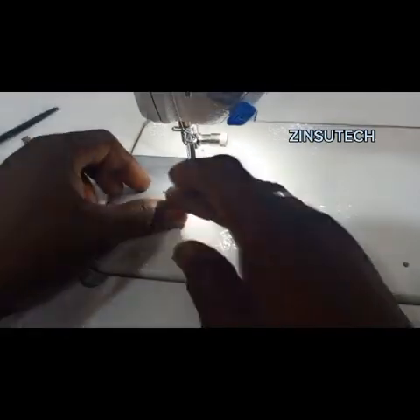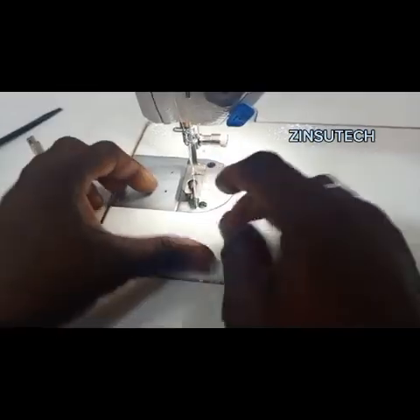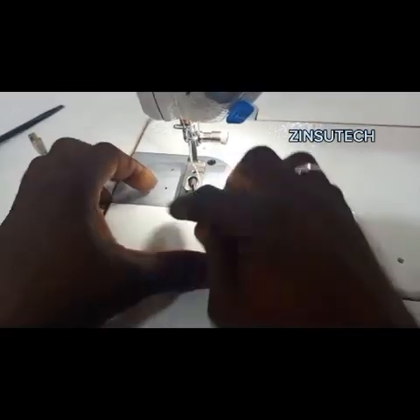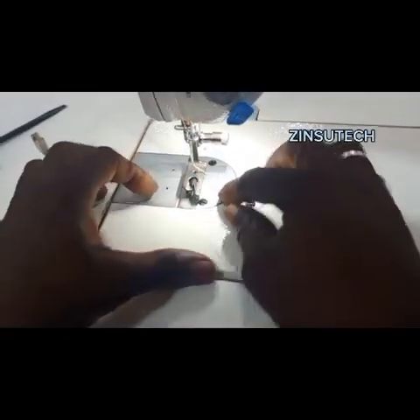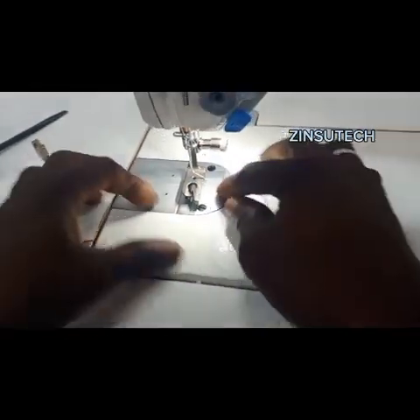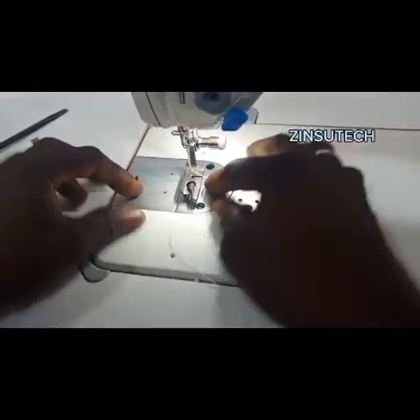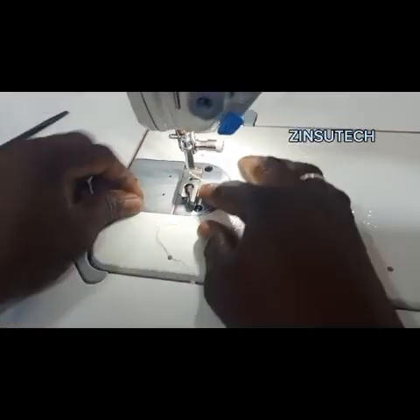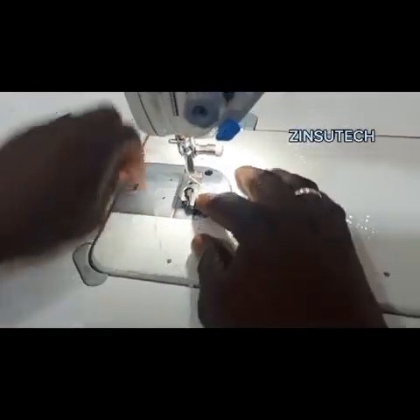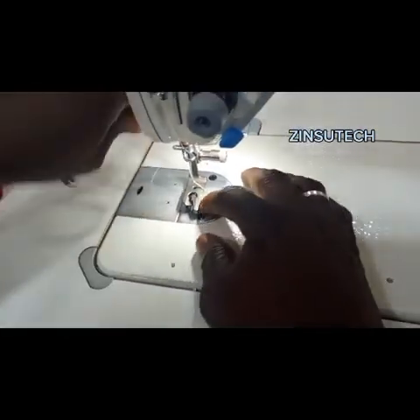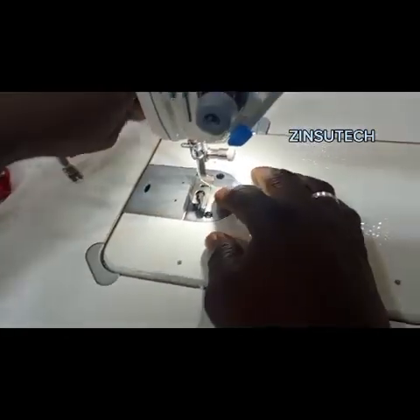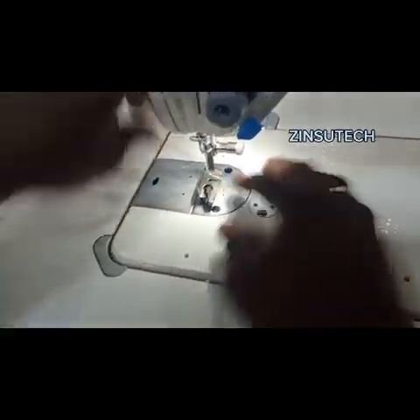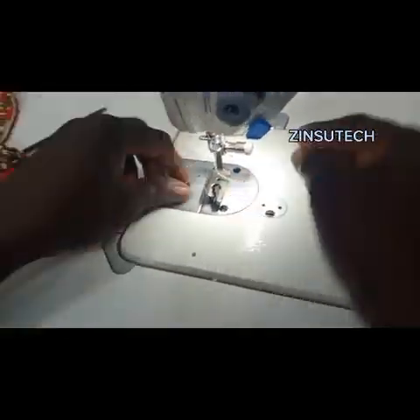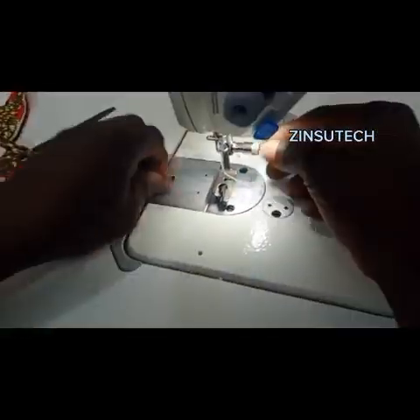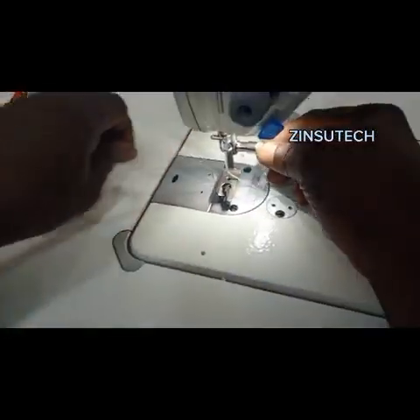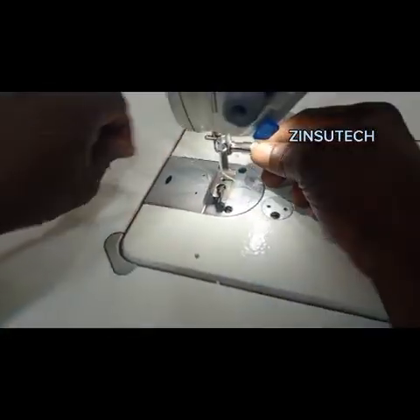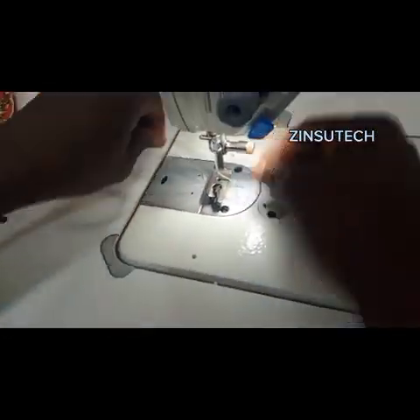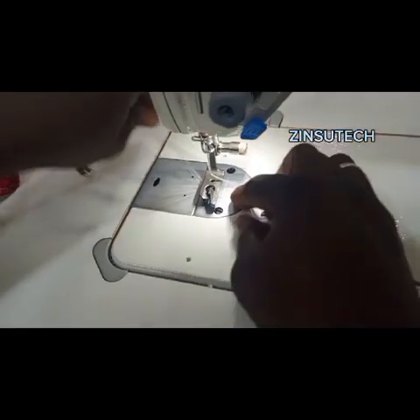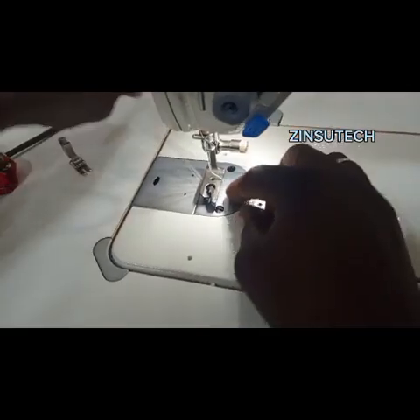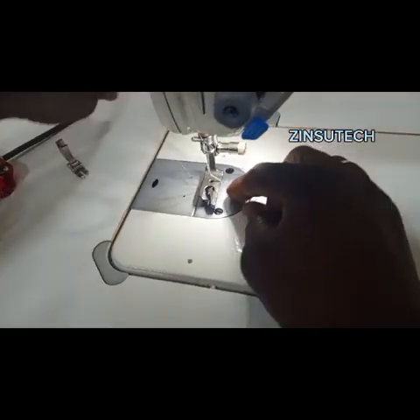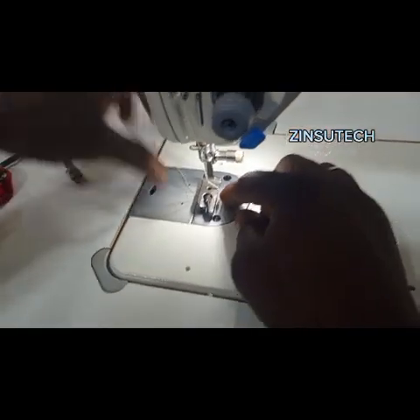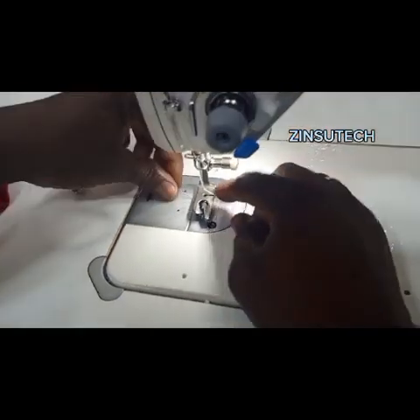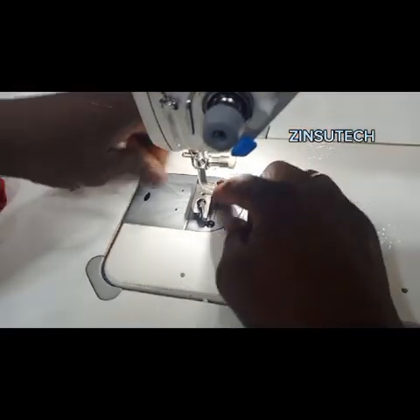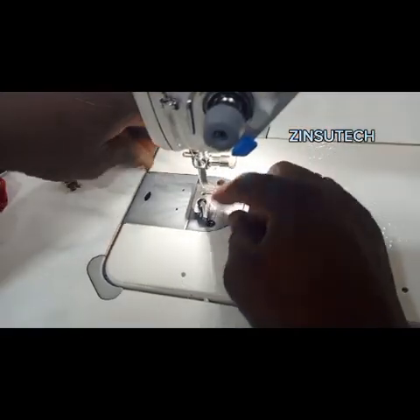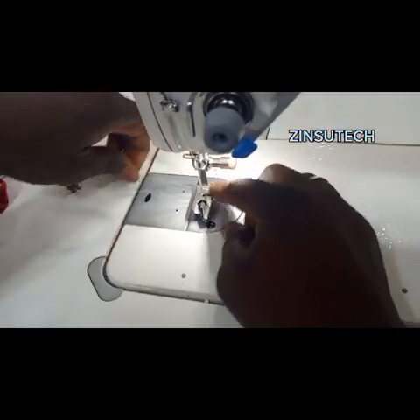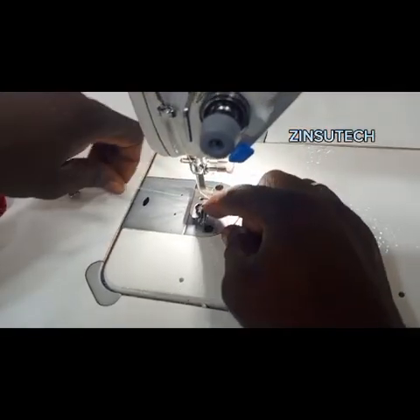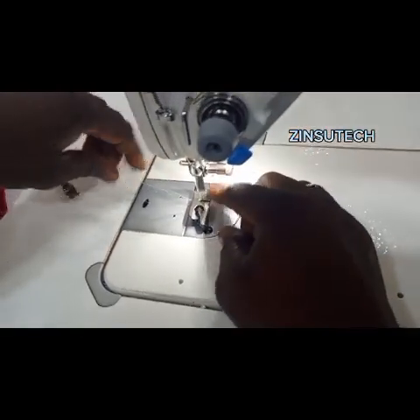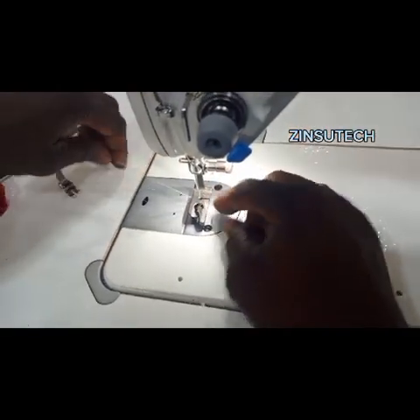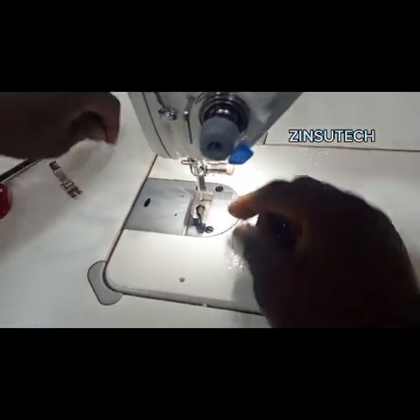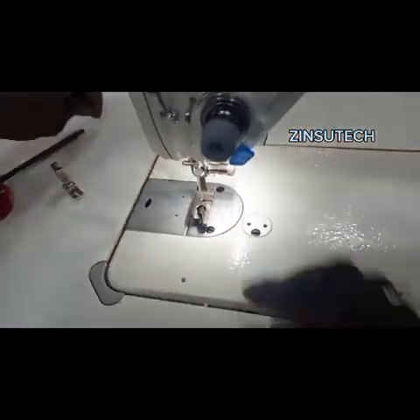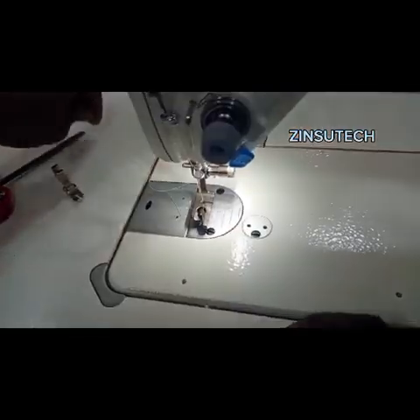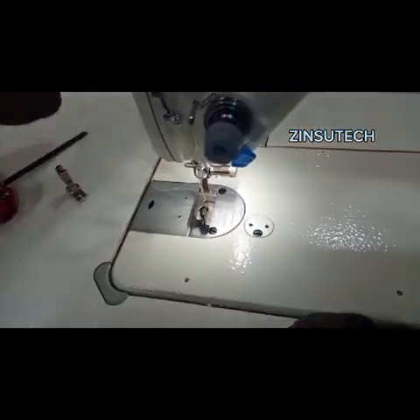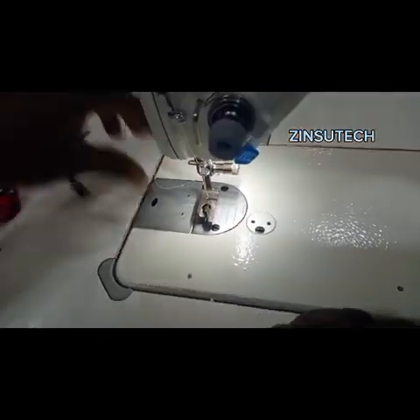It's available at Zinzotec — quick fix for your industrial lock stitch machine.